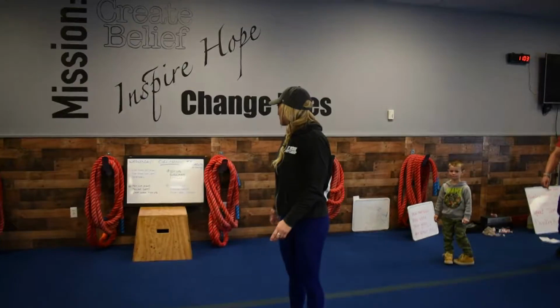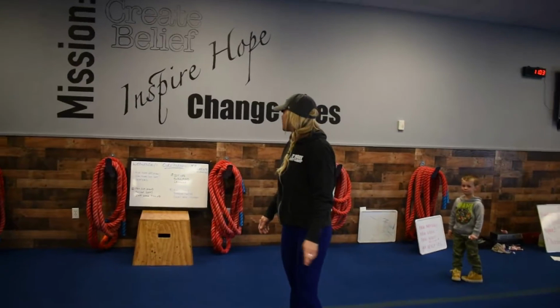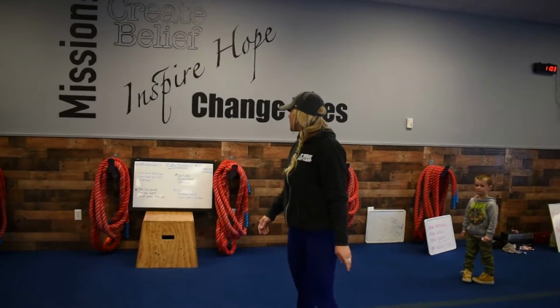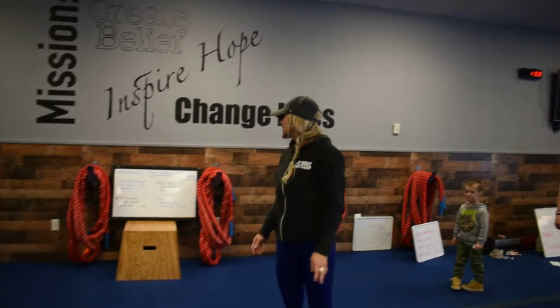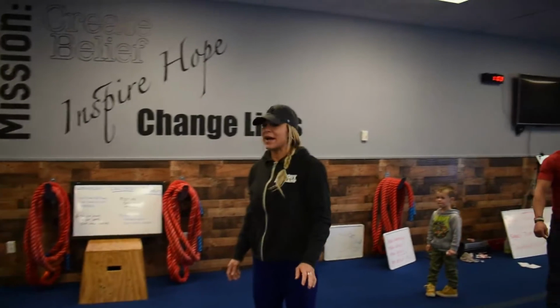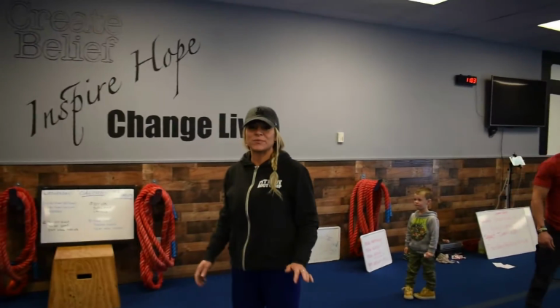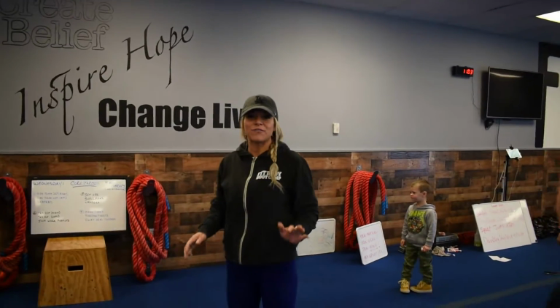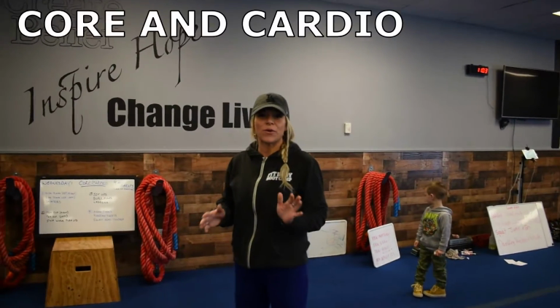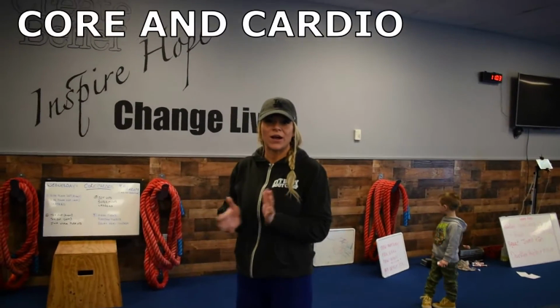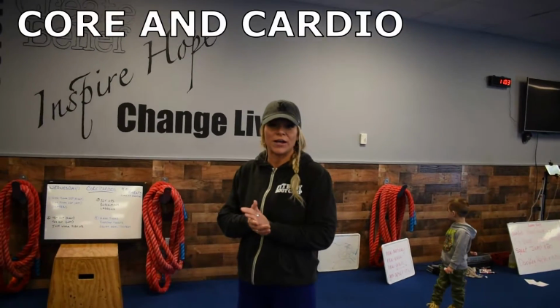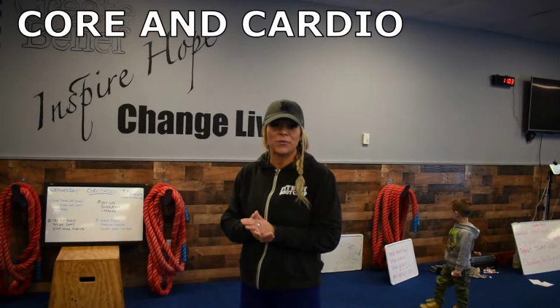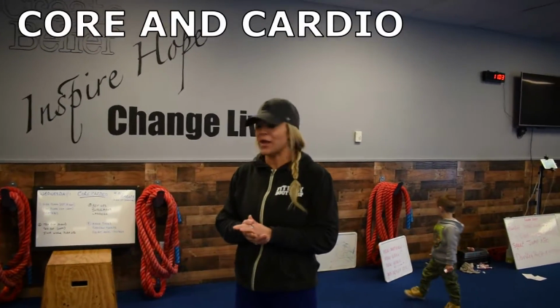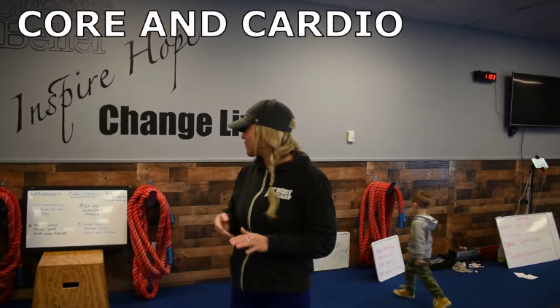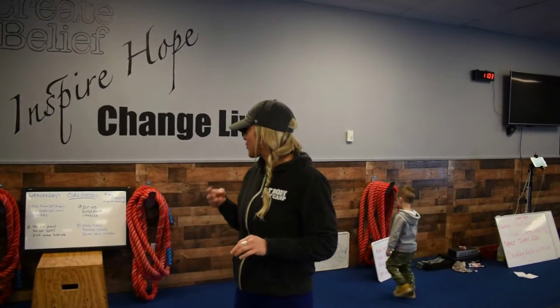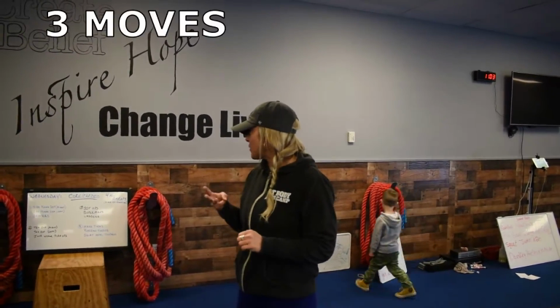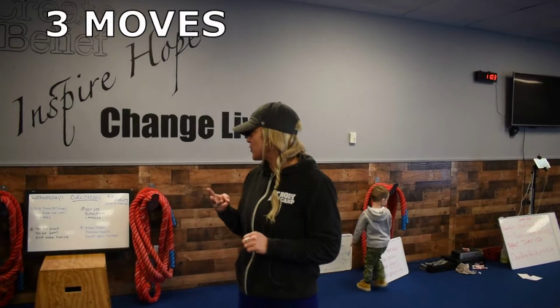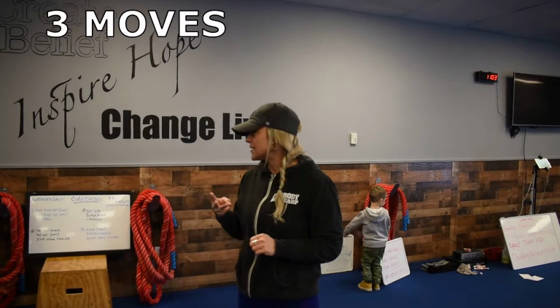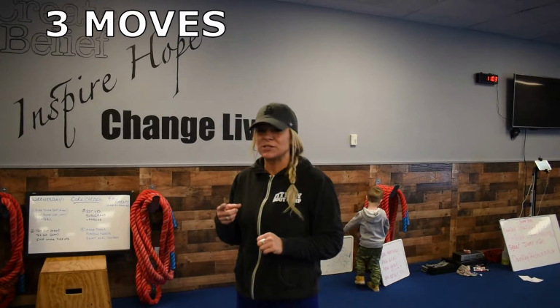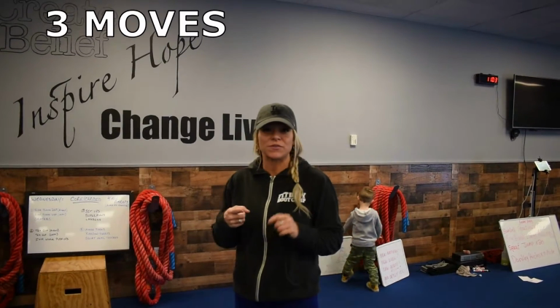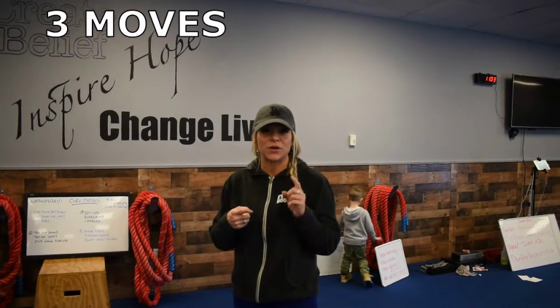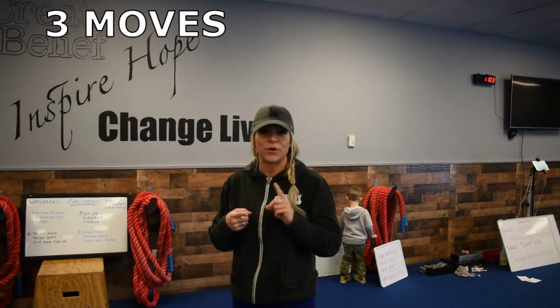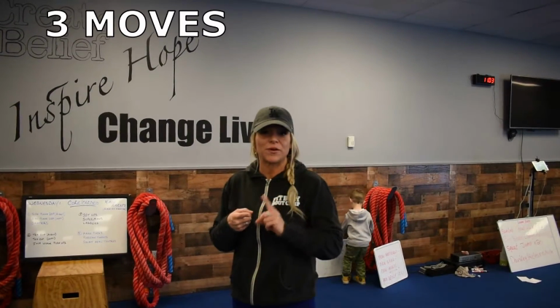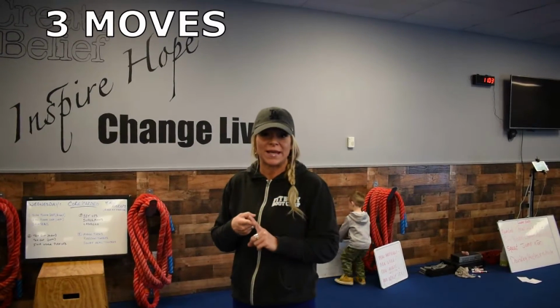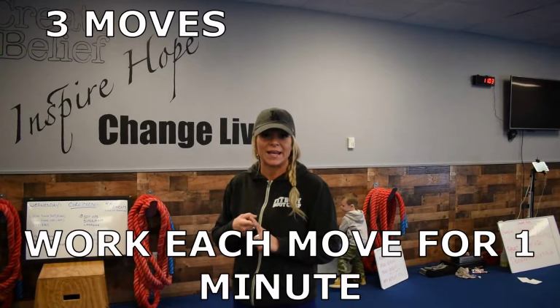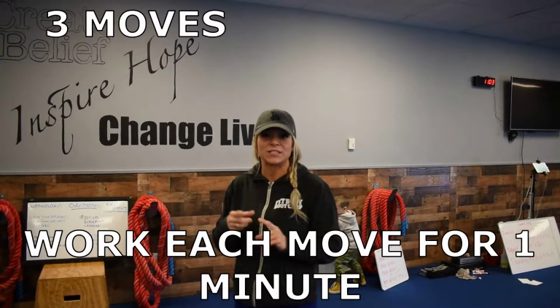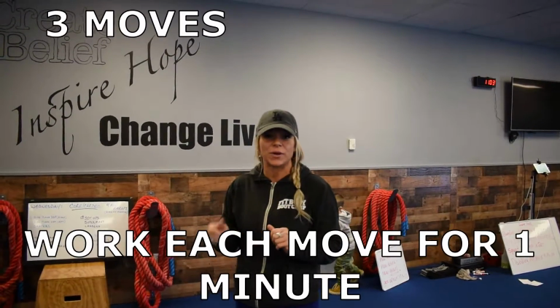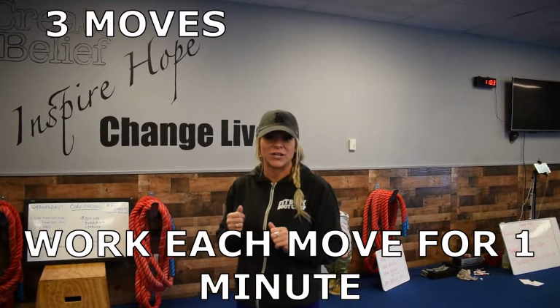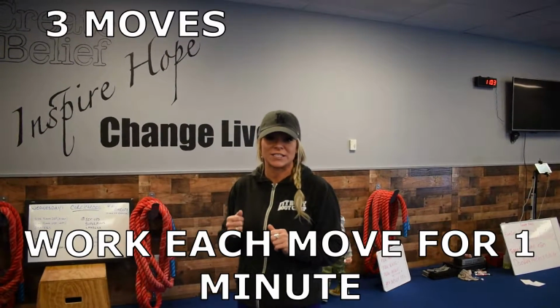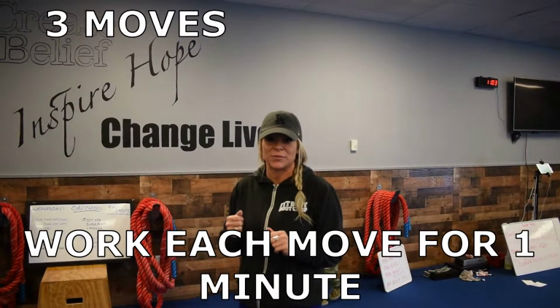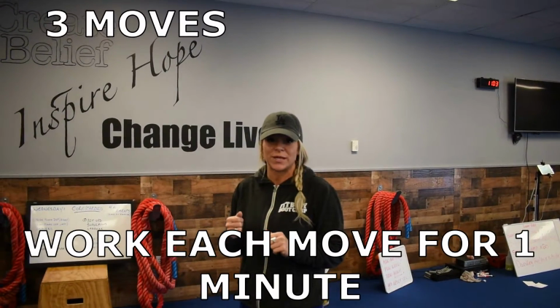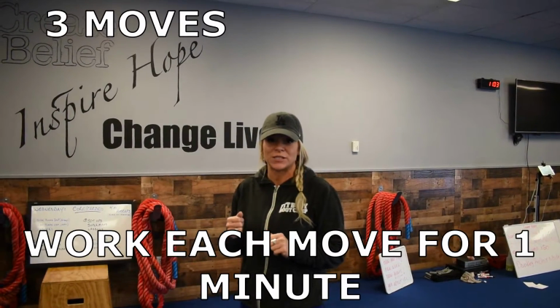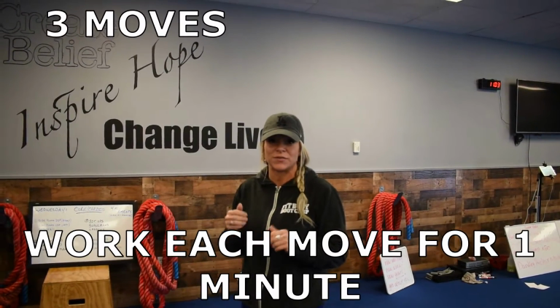Alright, for Wednesday you guys, we have core and cardio. We're going to have three moves. Each move, you're going to work for a minute, and it's a quick transition in between each move.